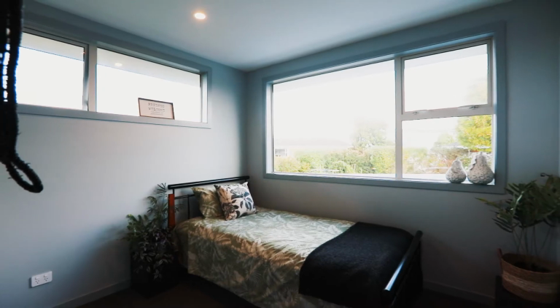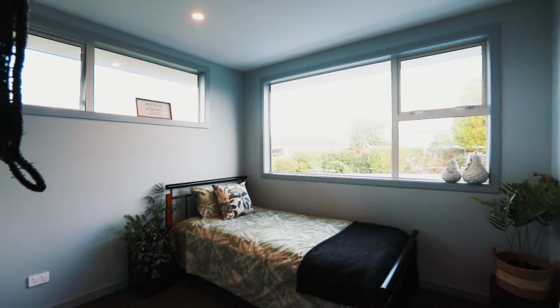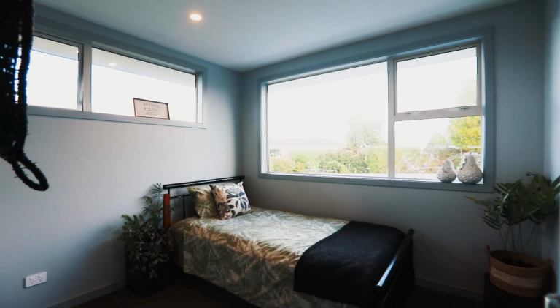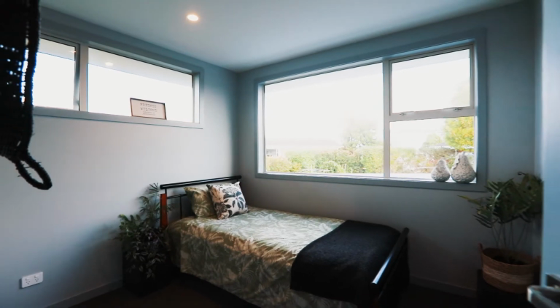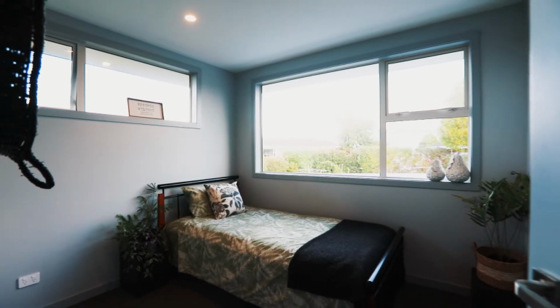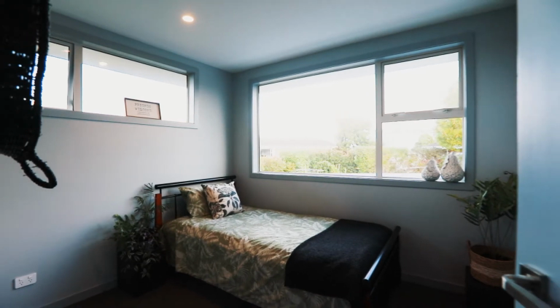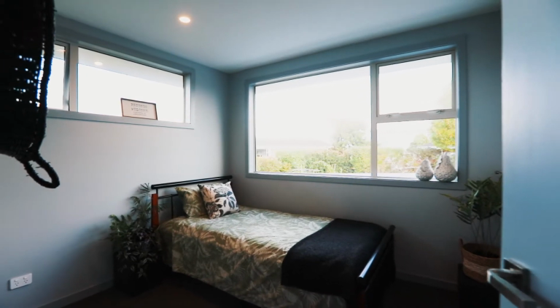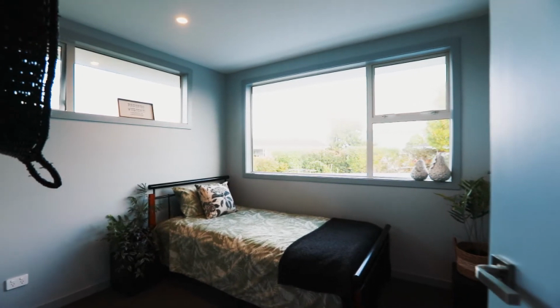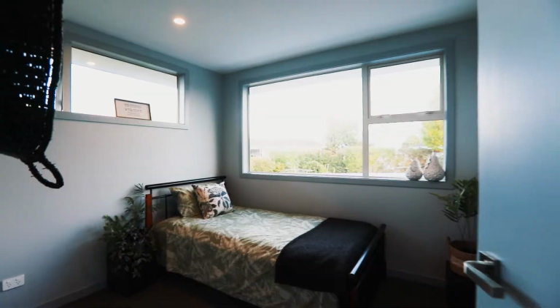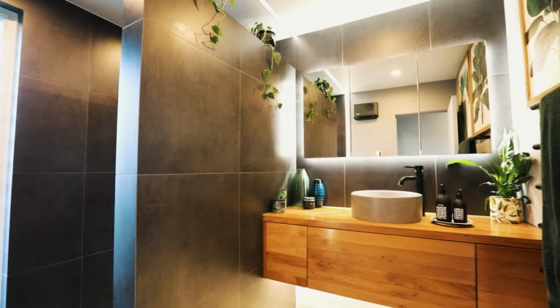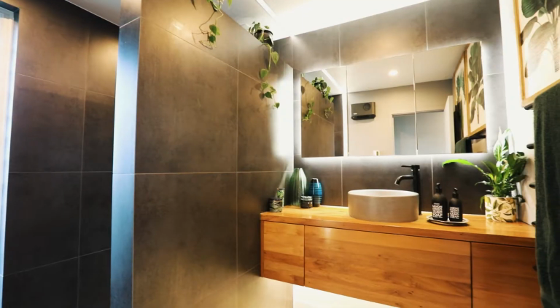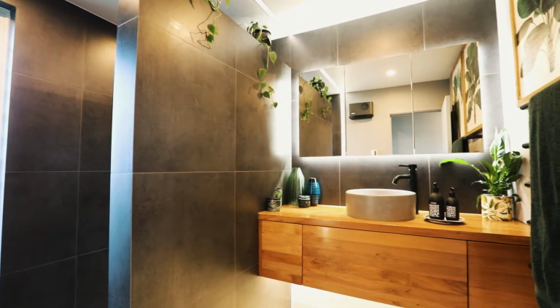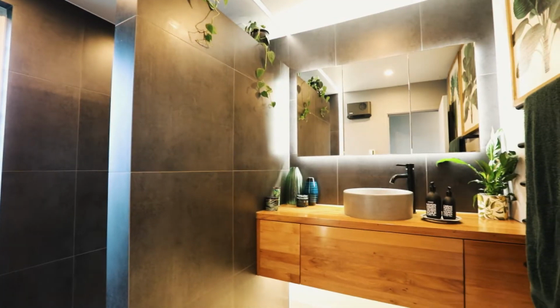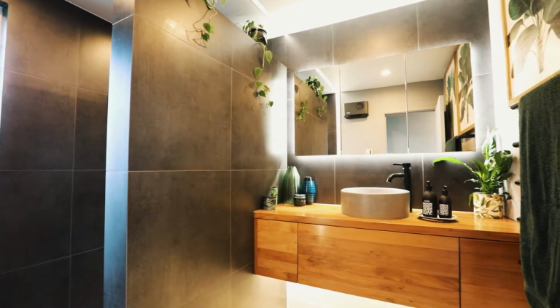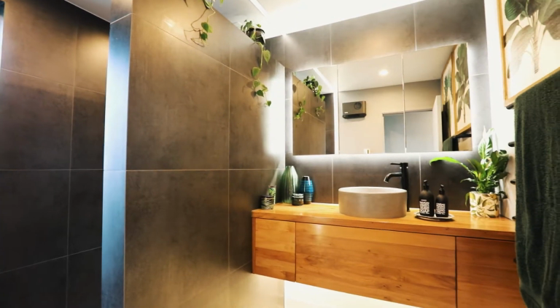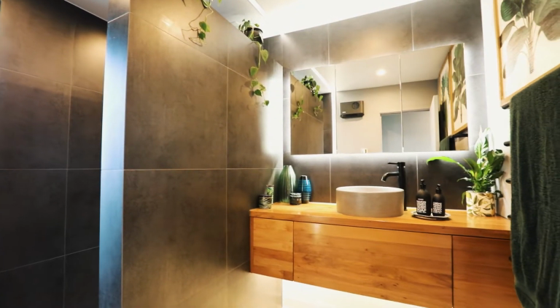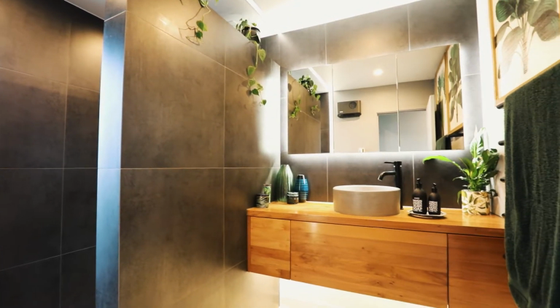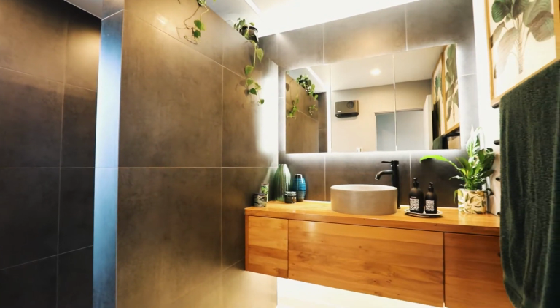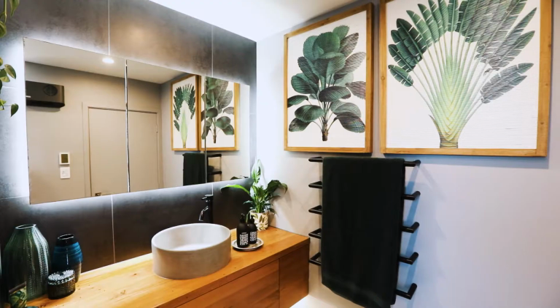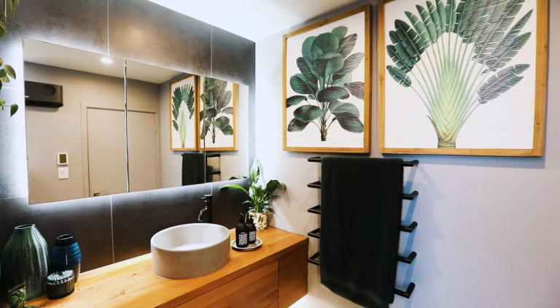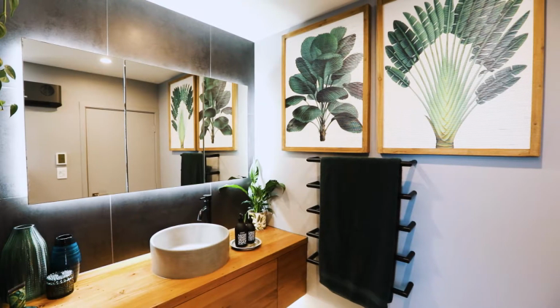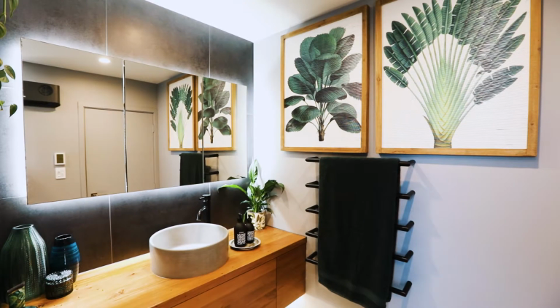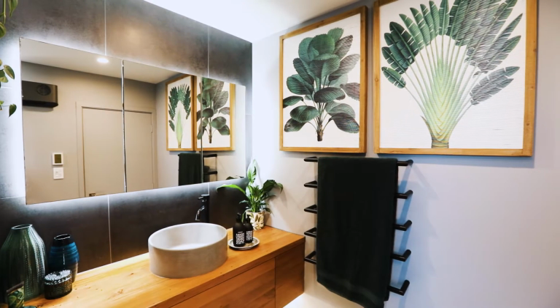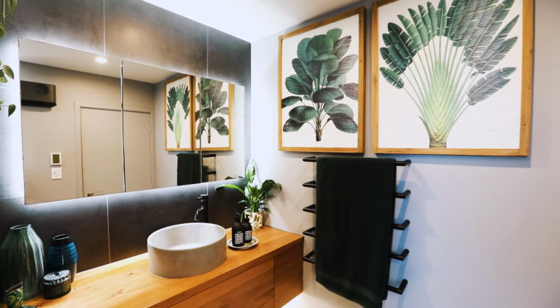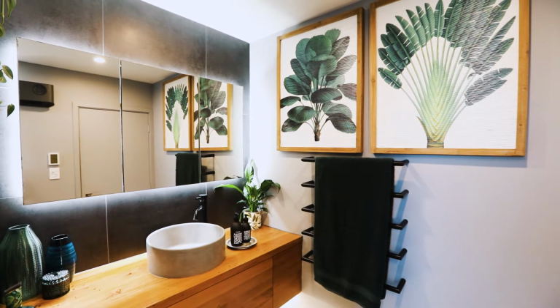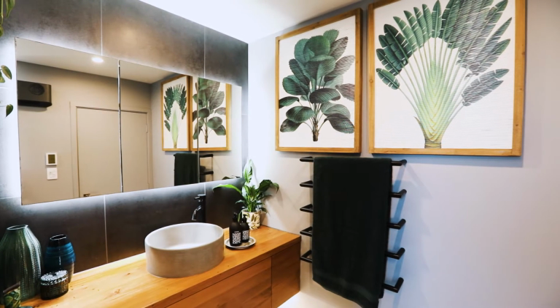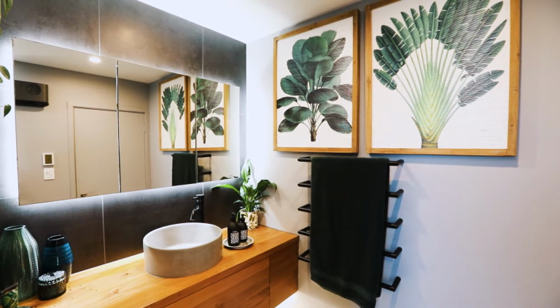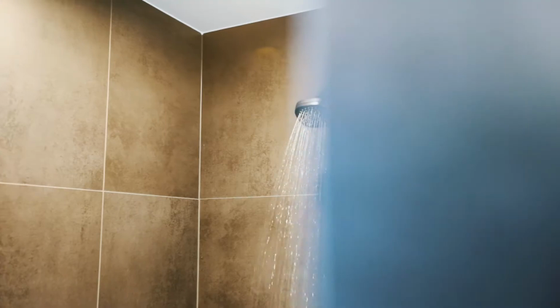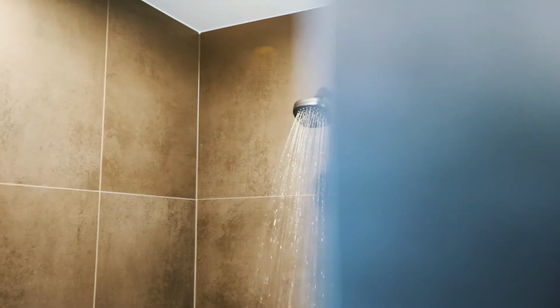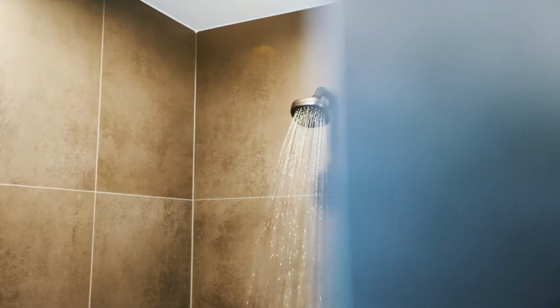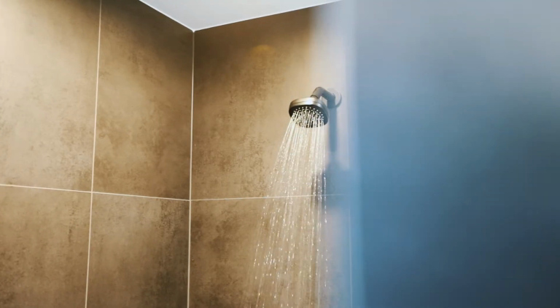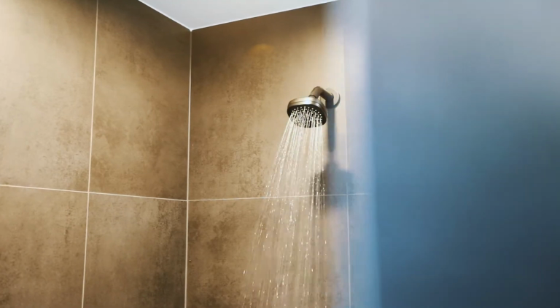The main bathroom is modern, sophisticated and provides a walk-in shower with feature LED lighting.